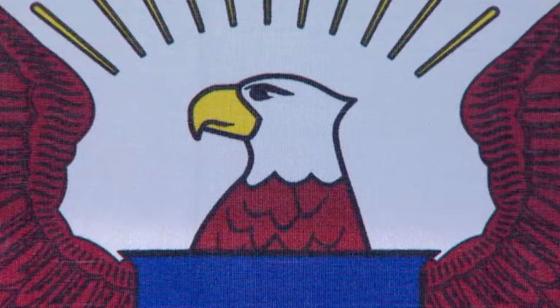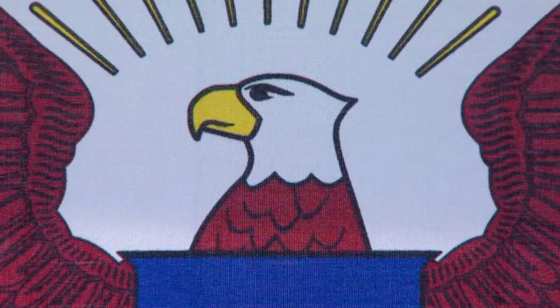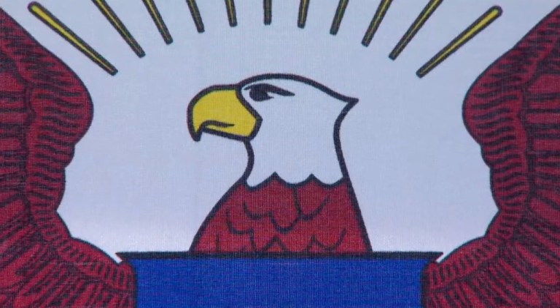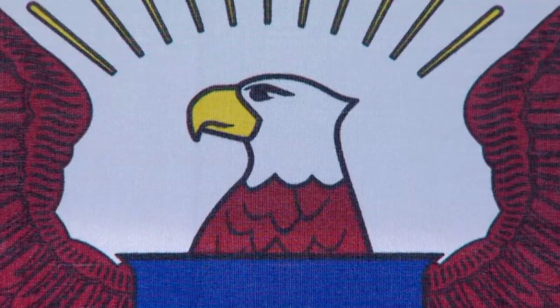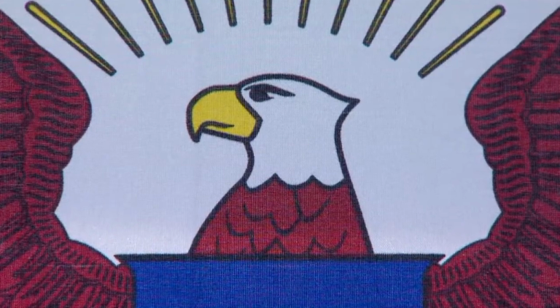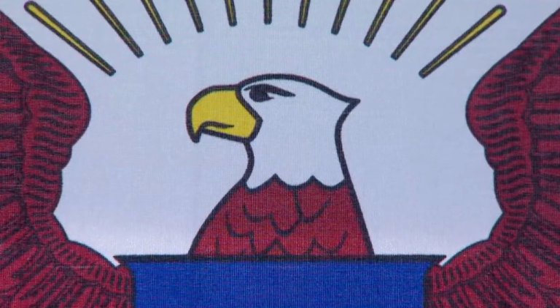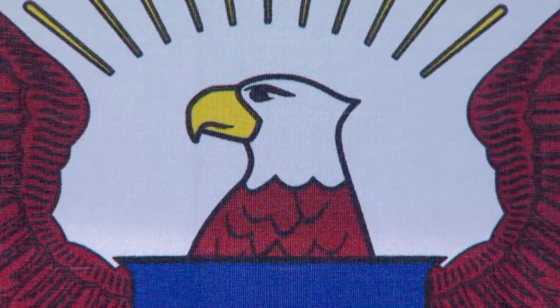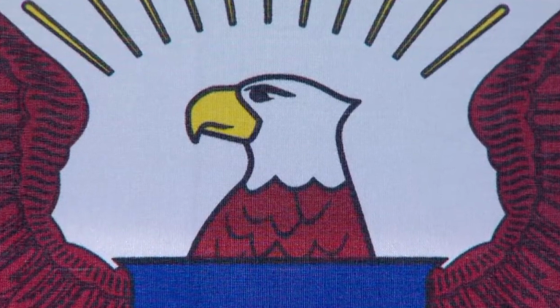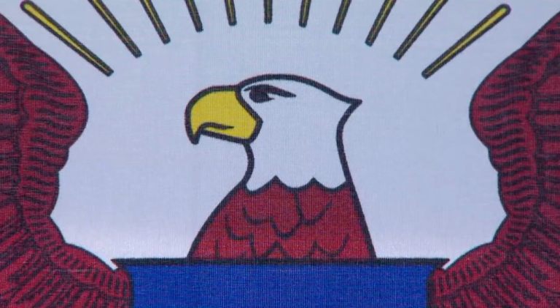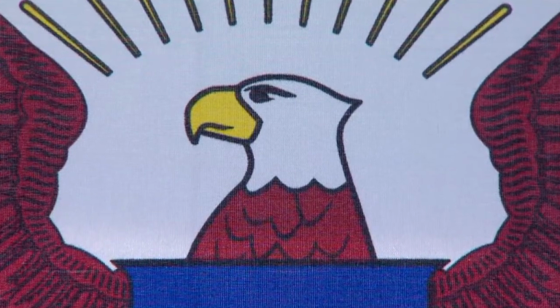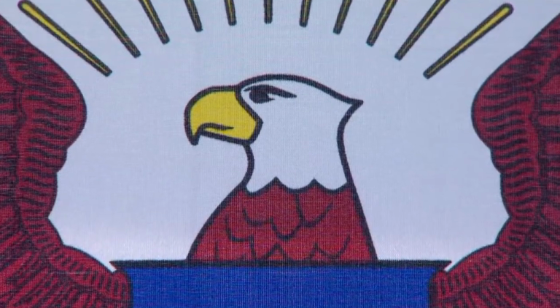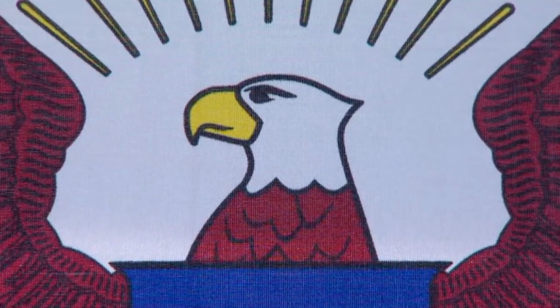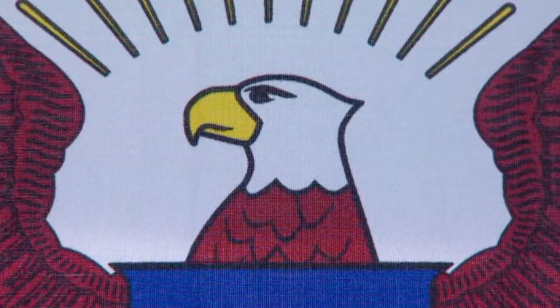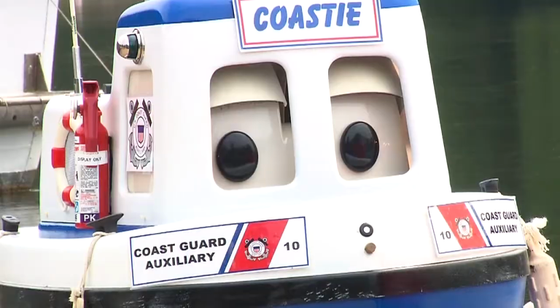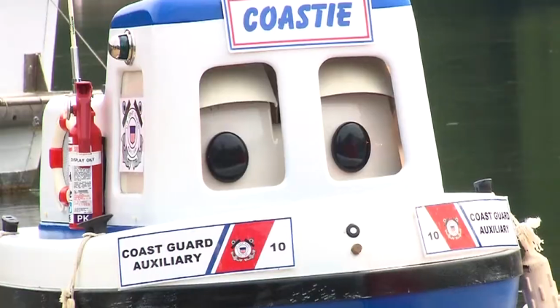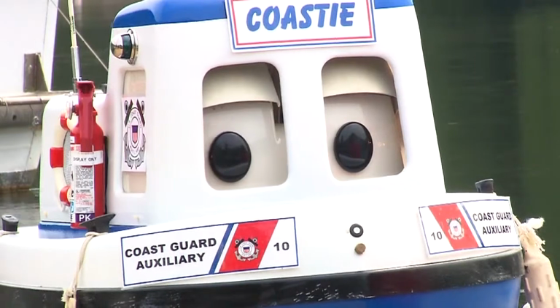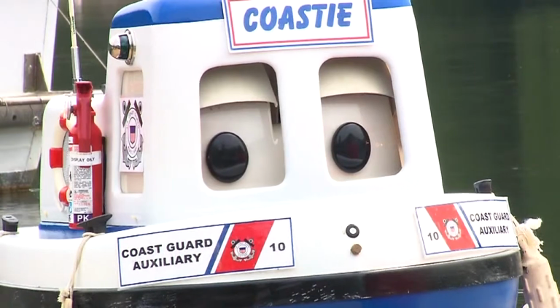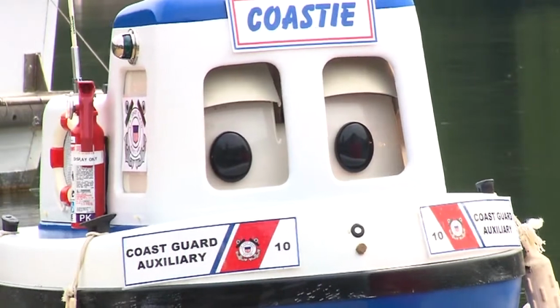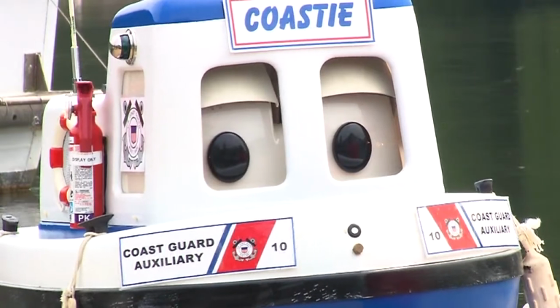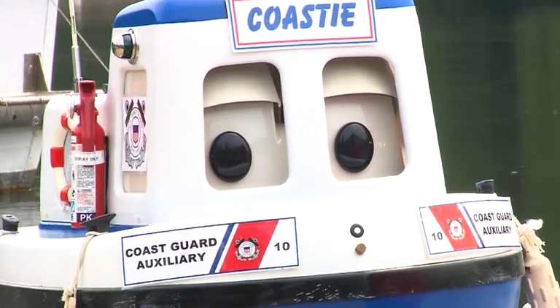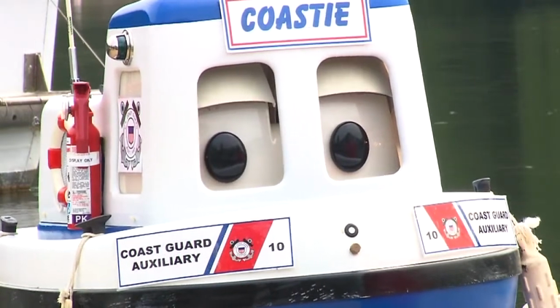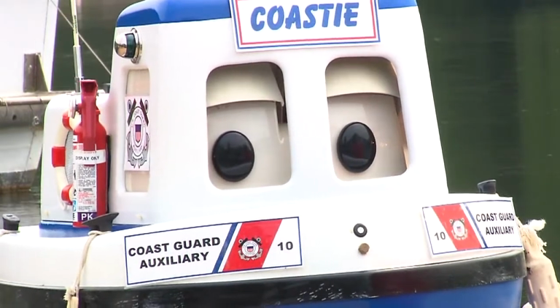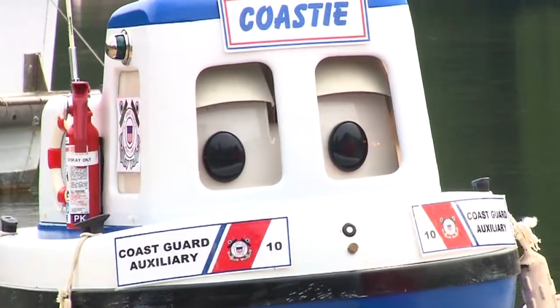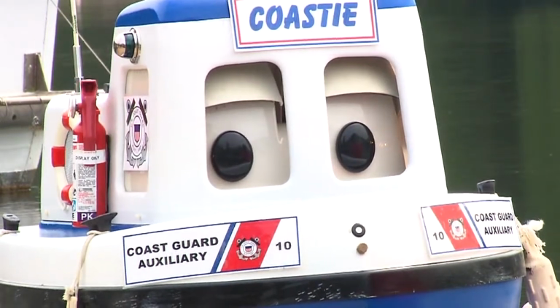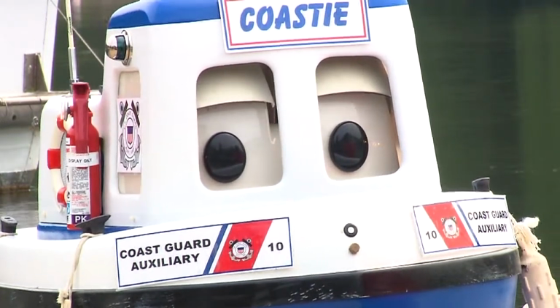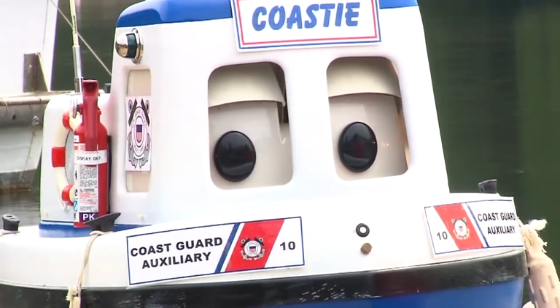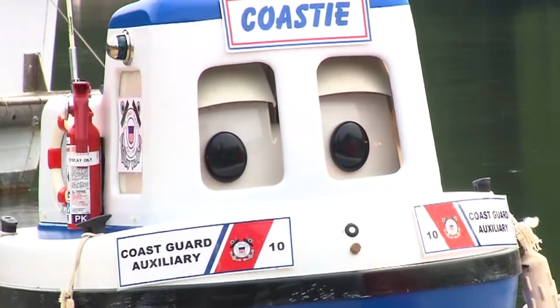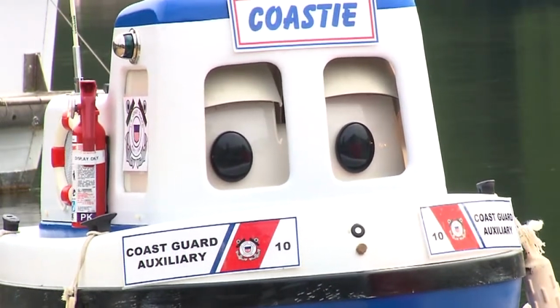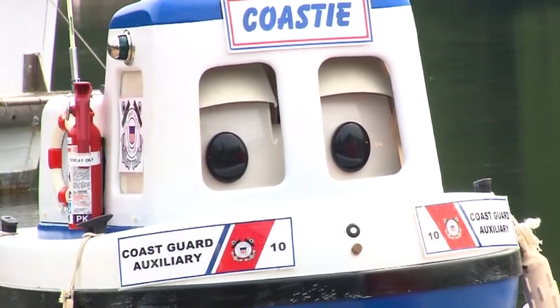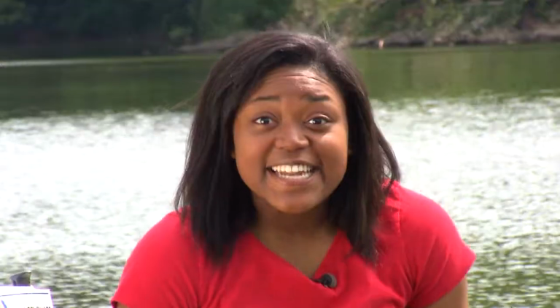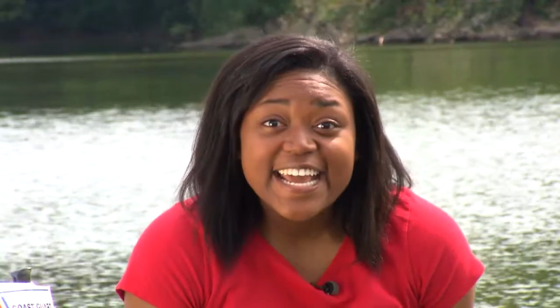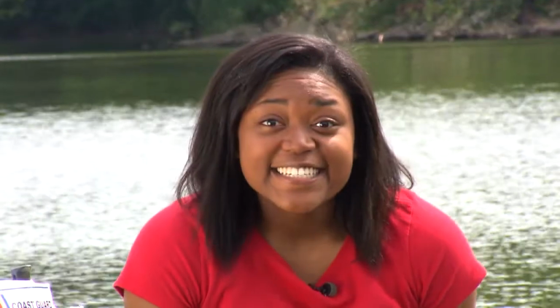What is the bald eagle a symbol for? It represents strength and freedom. Neat!